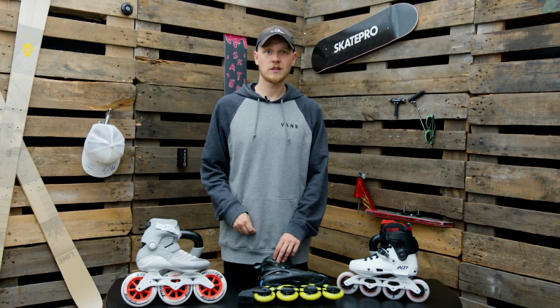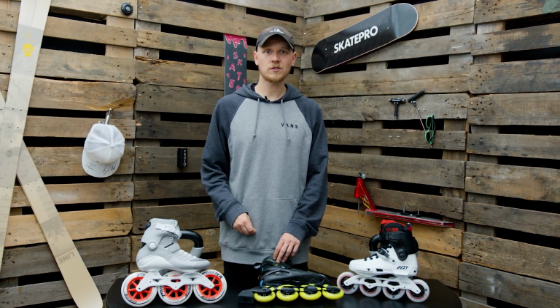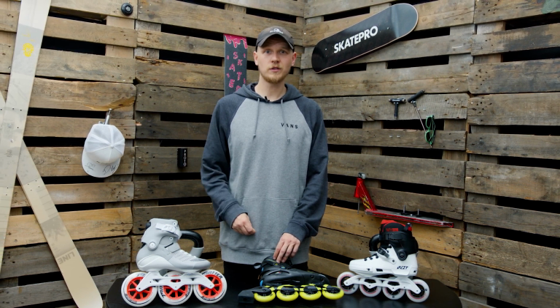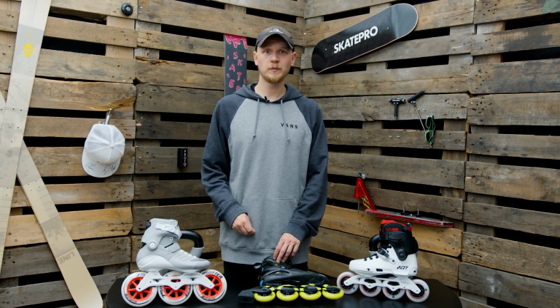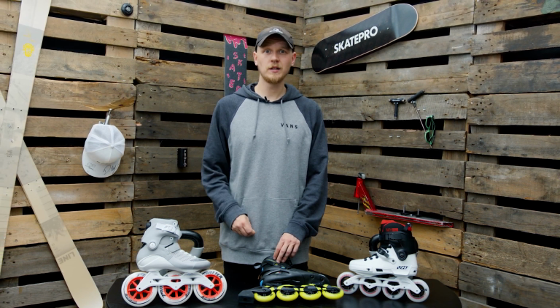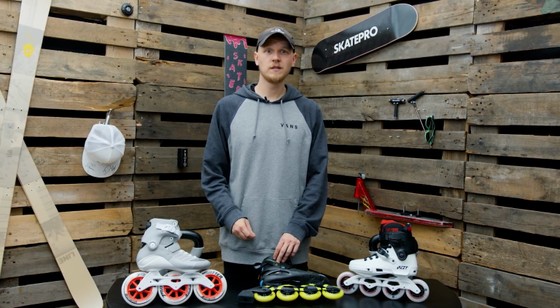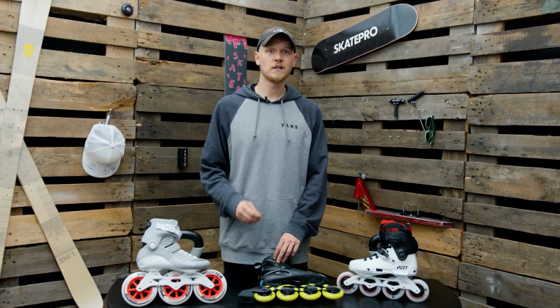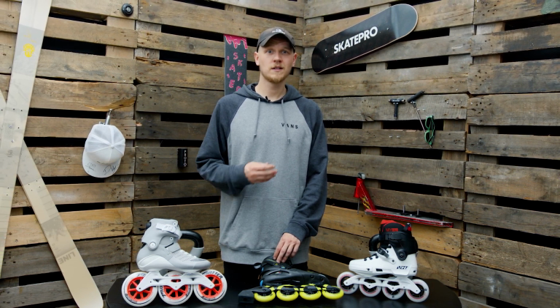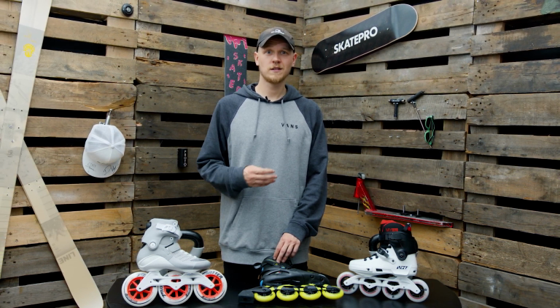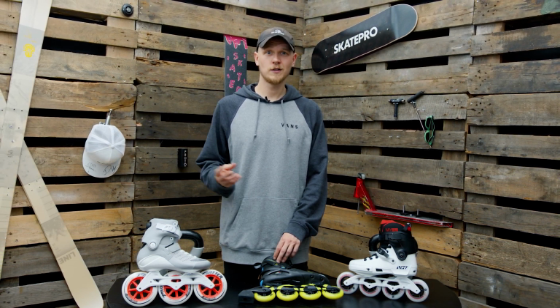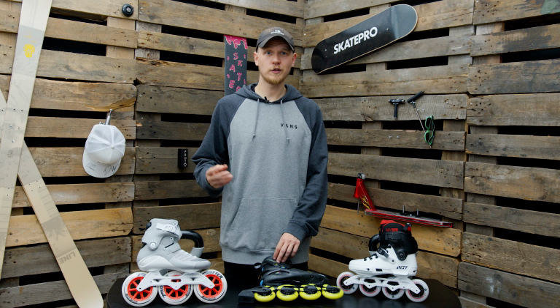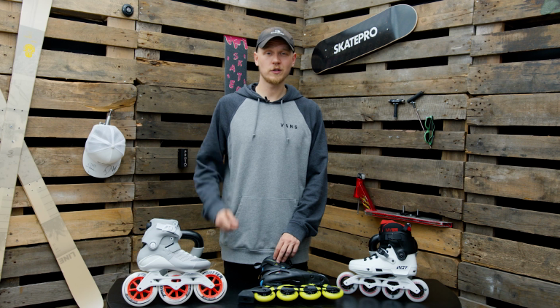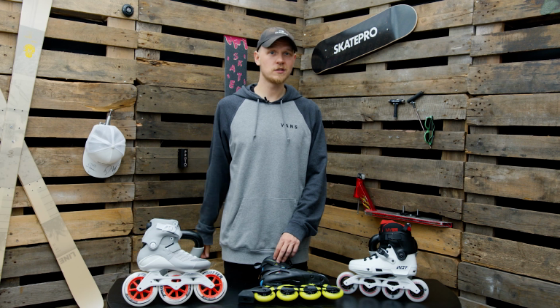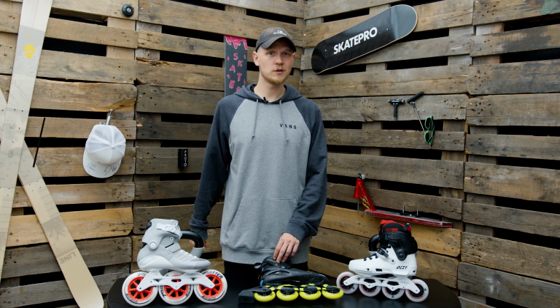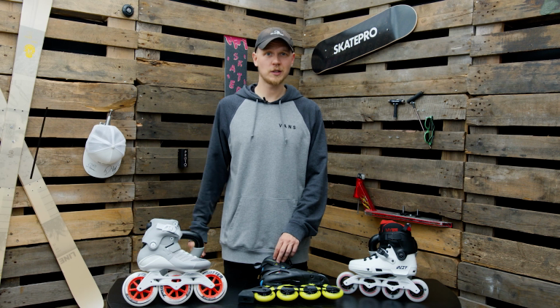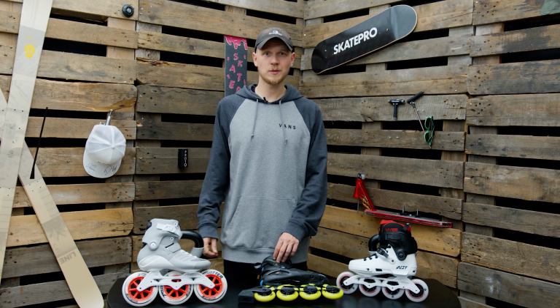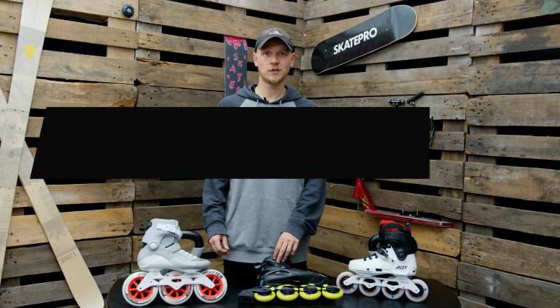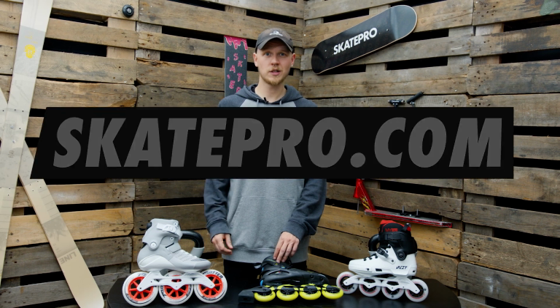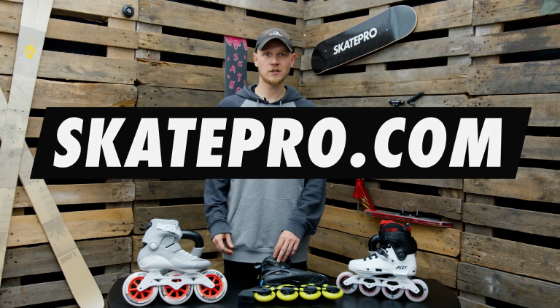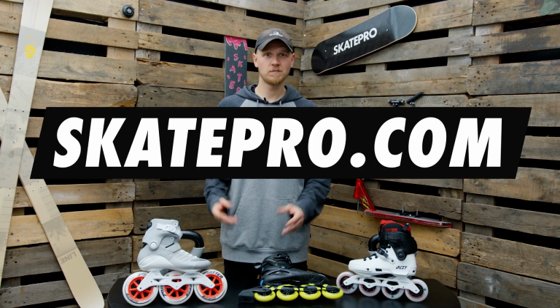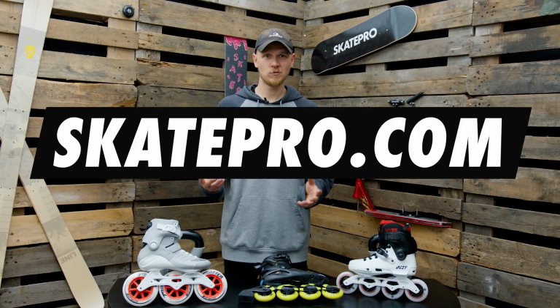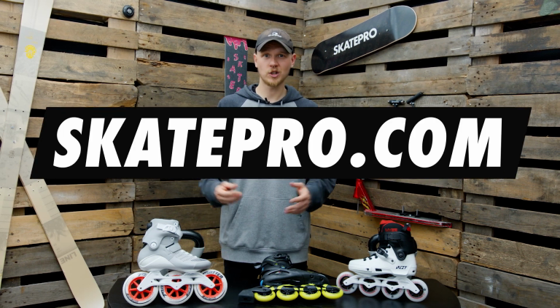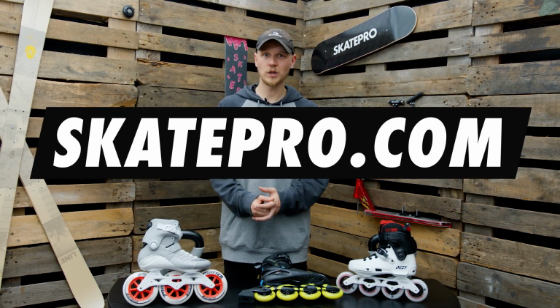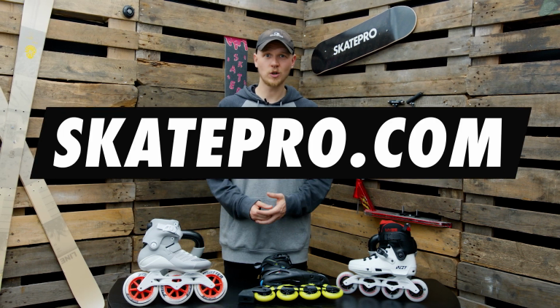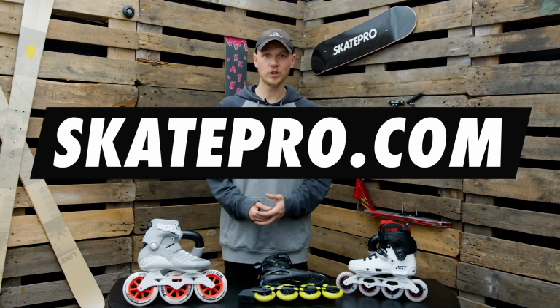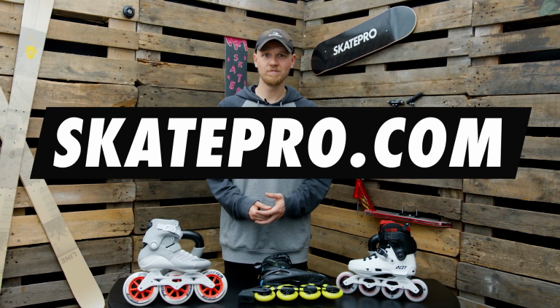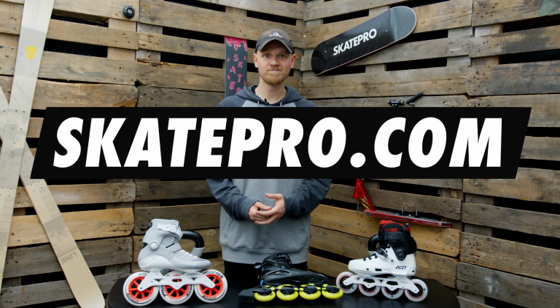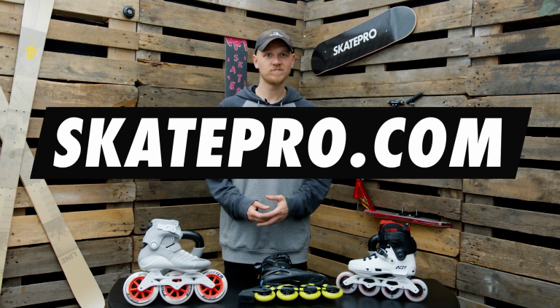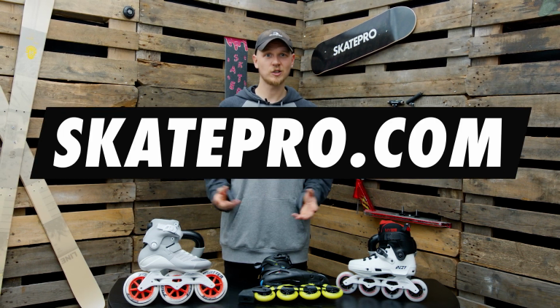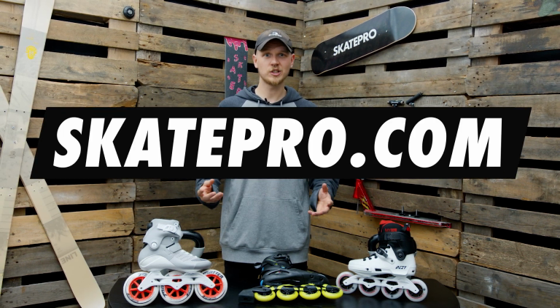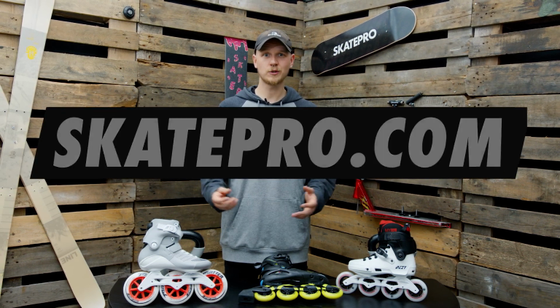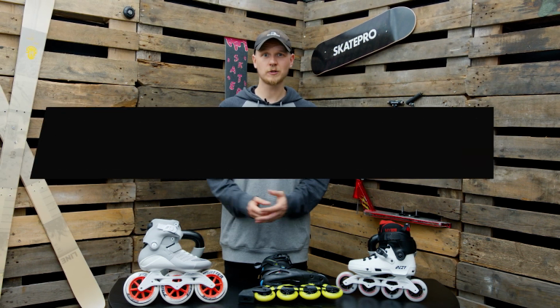That's all from me. If you listen to my tips and tricks you're going to be all good. I'll see you around.